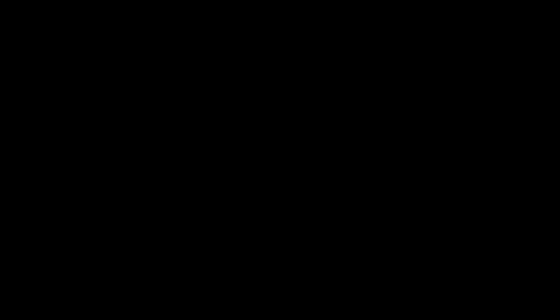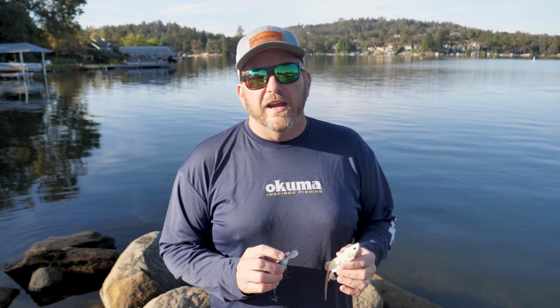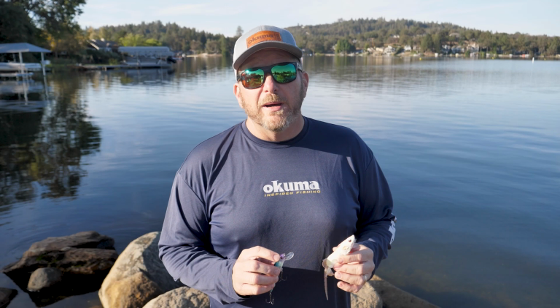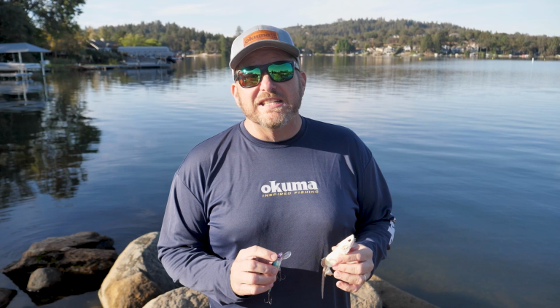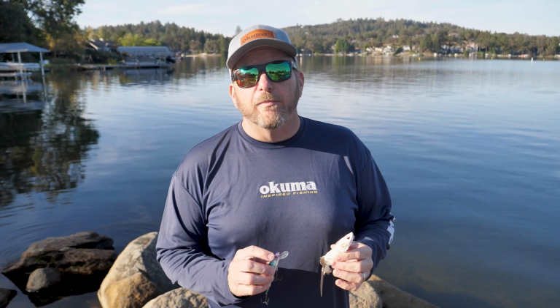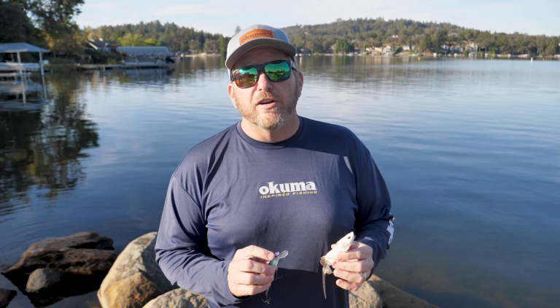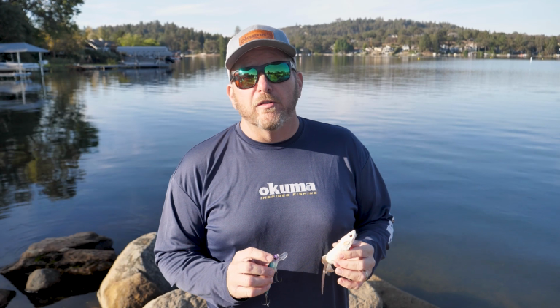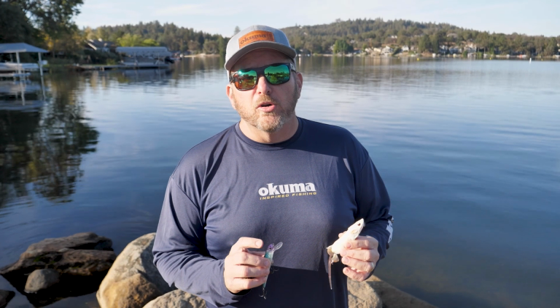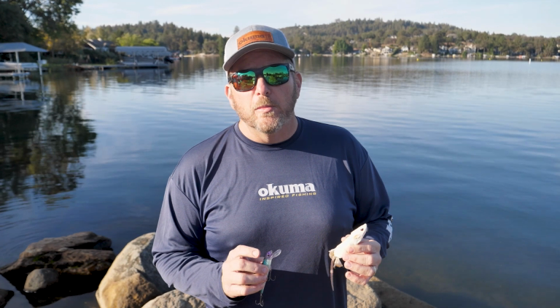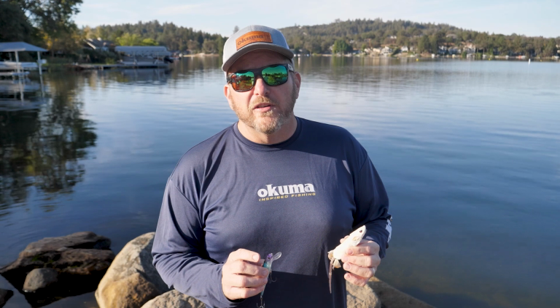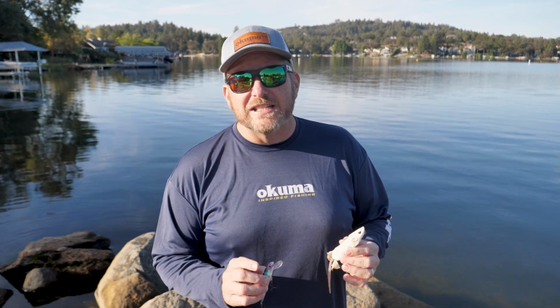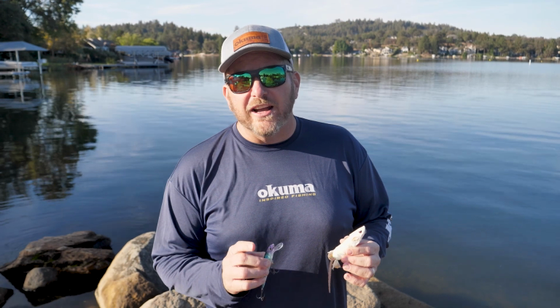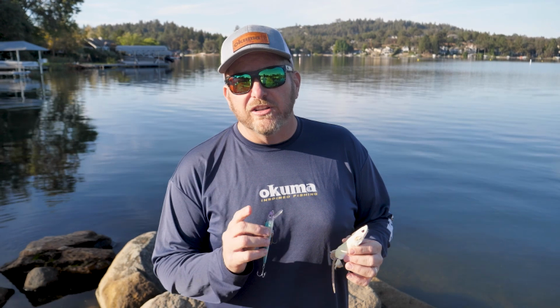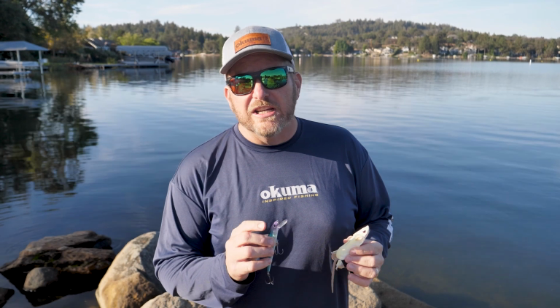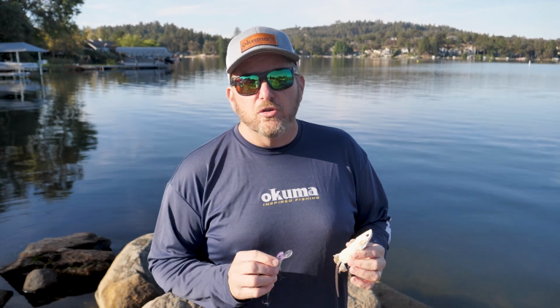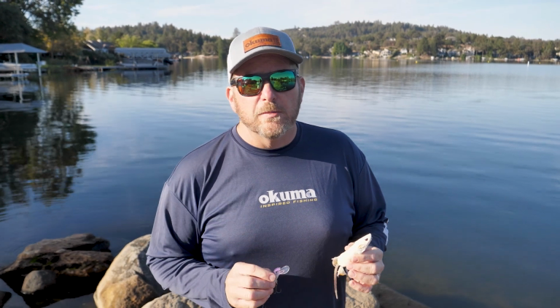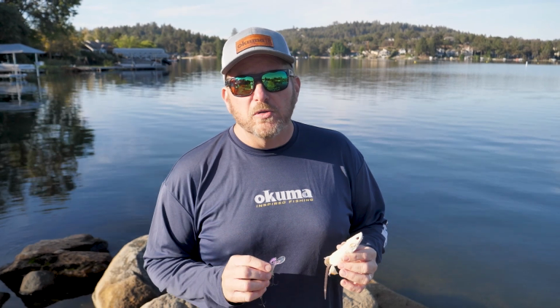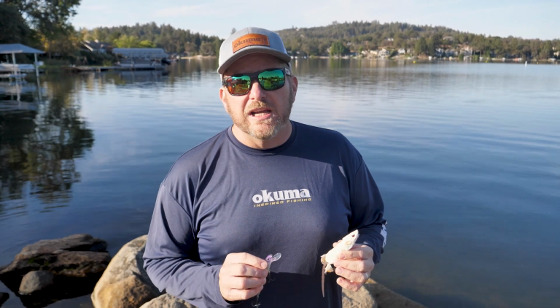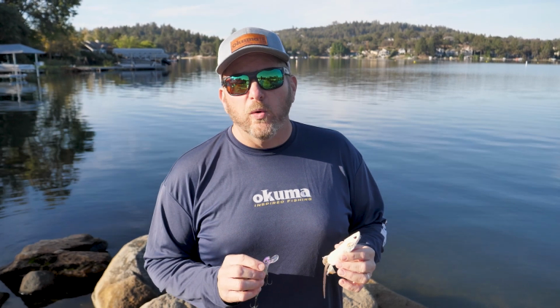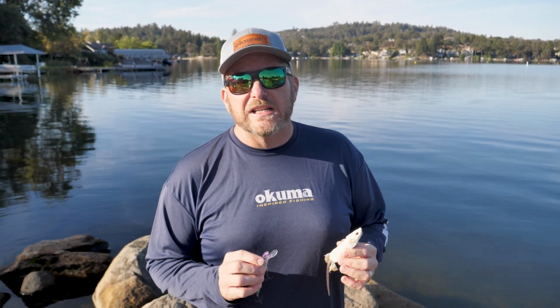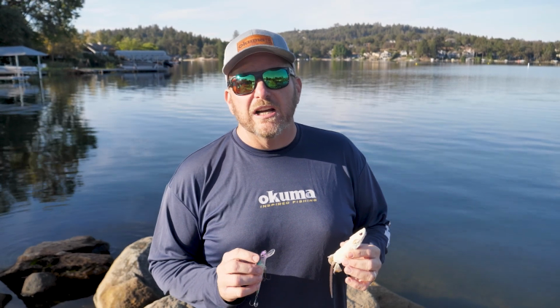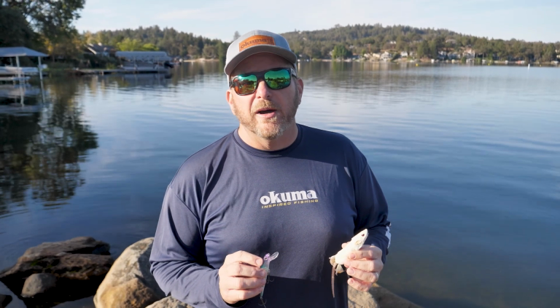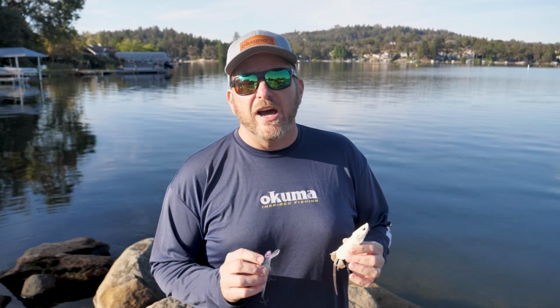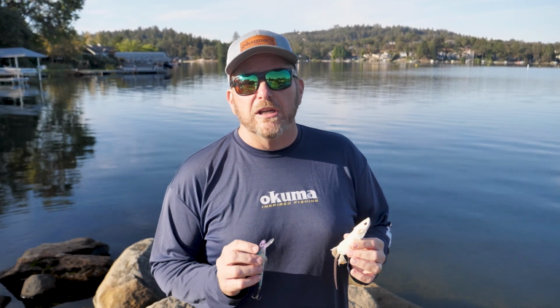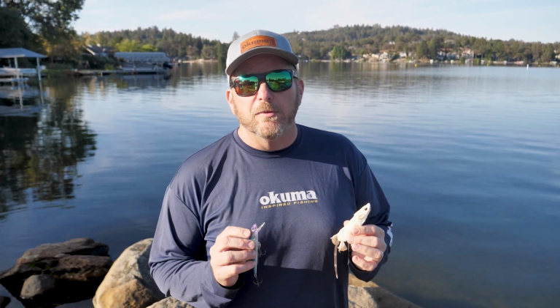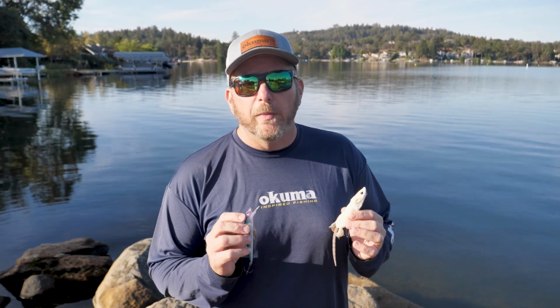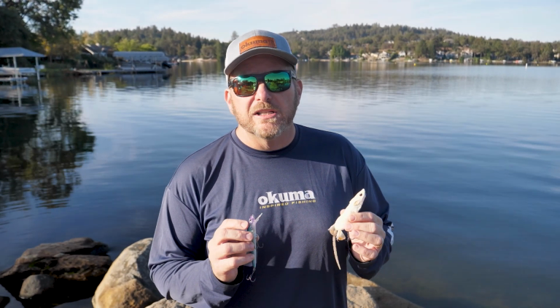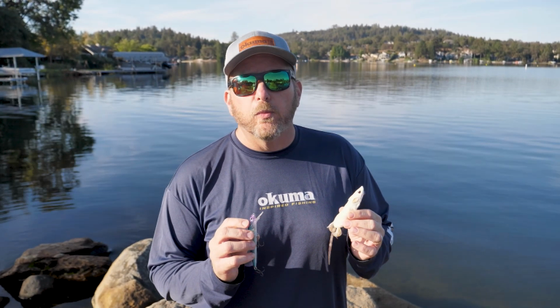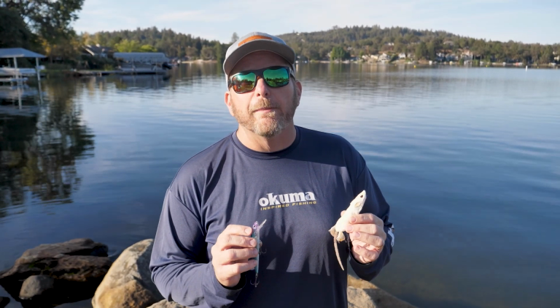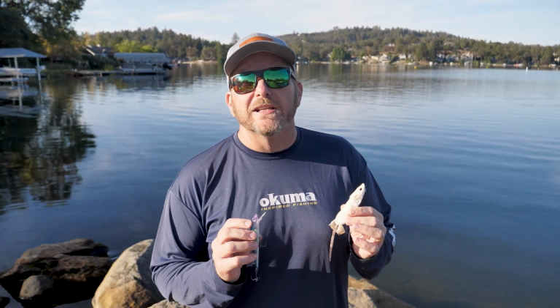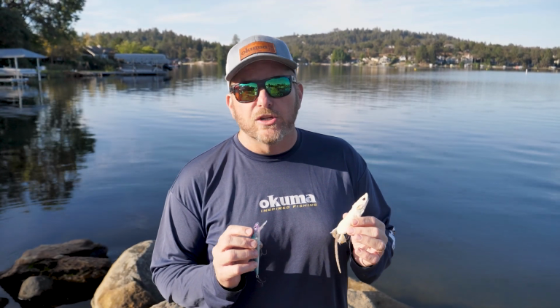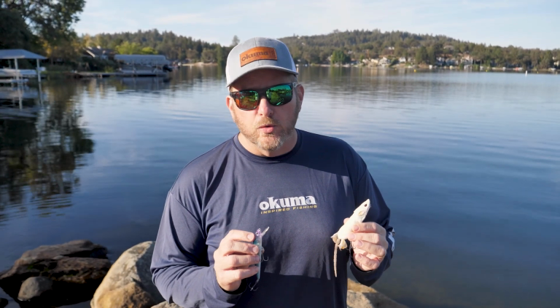Hey everybody, Dave Brown here from Okuma Fishing Tackle, and today's Tune-Up Tuesday we're going to talk about how to keep your baits properly tuned.